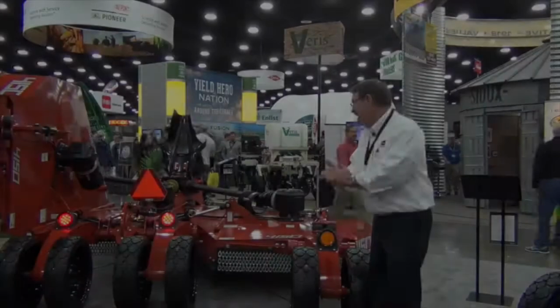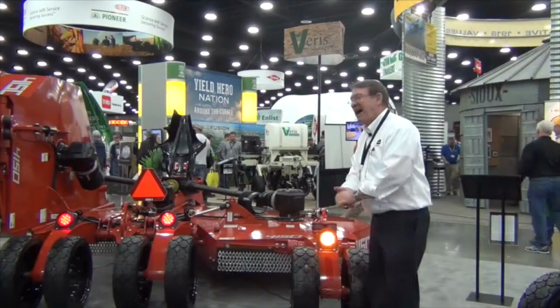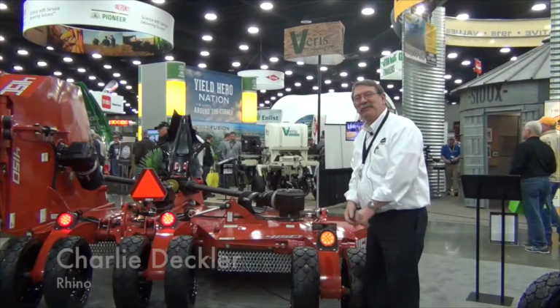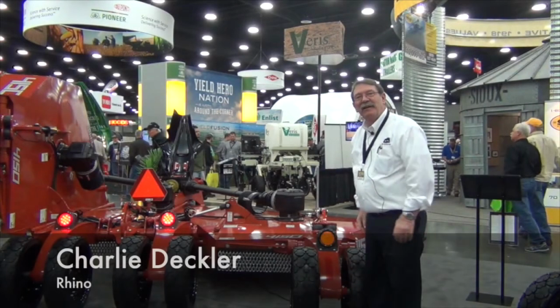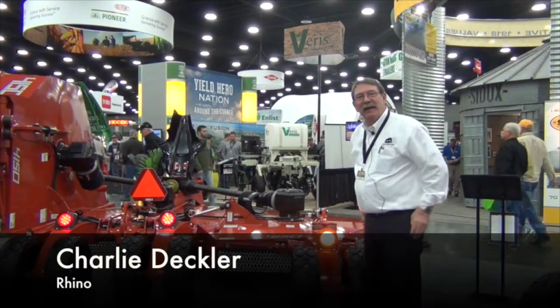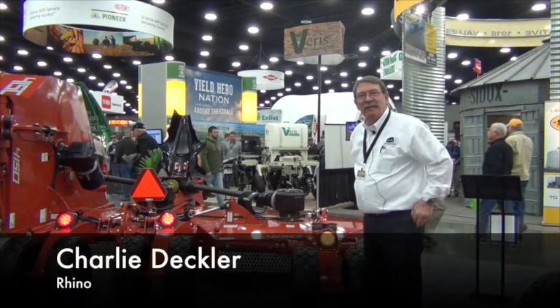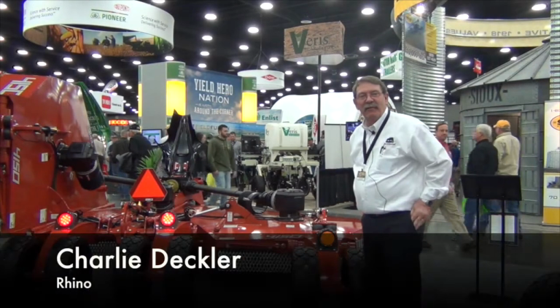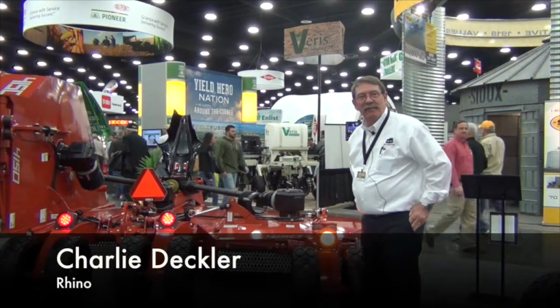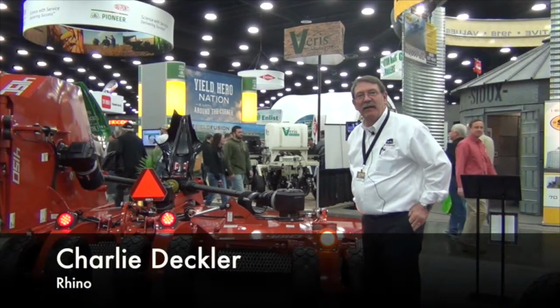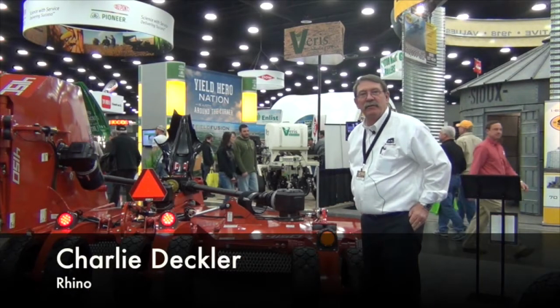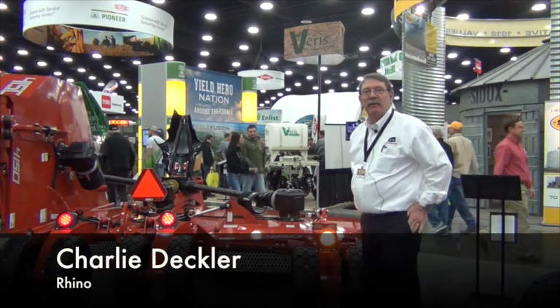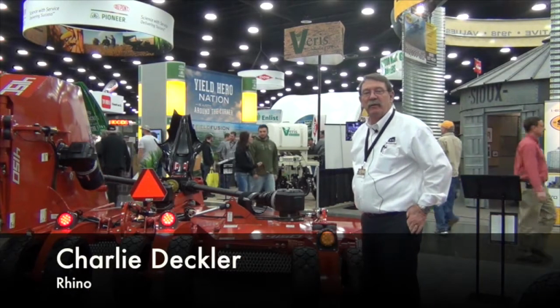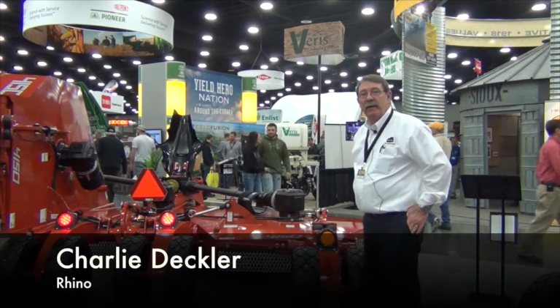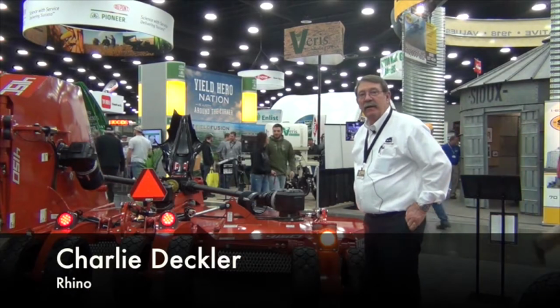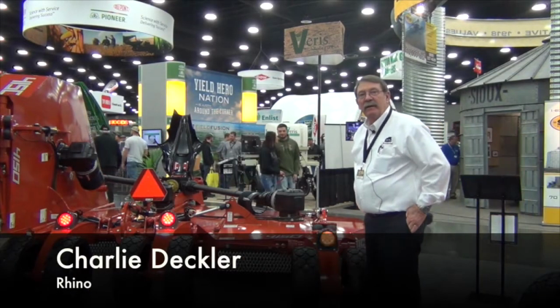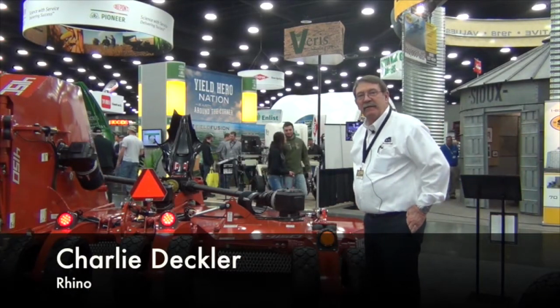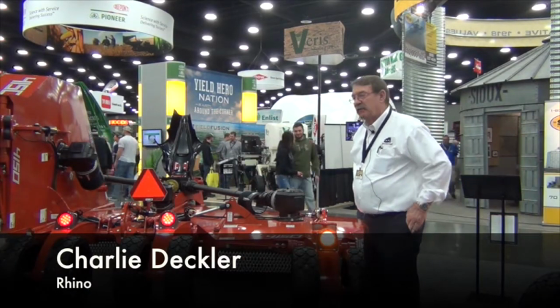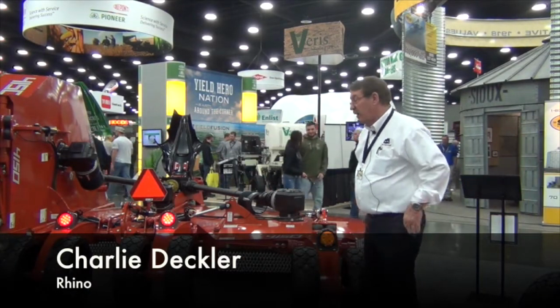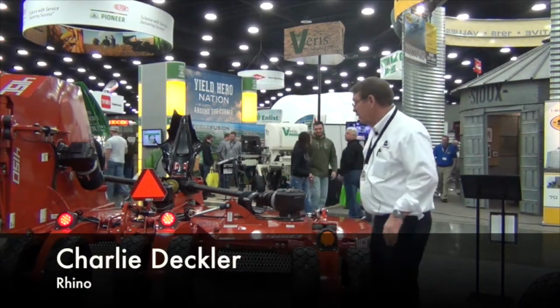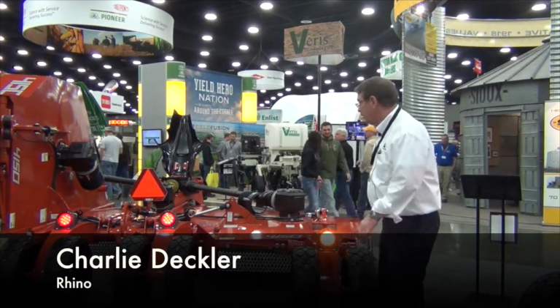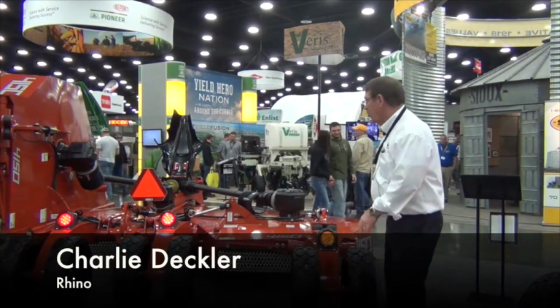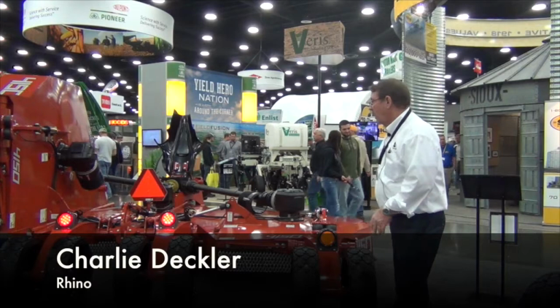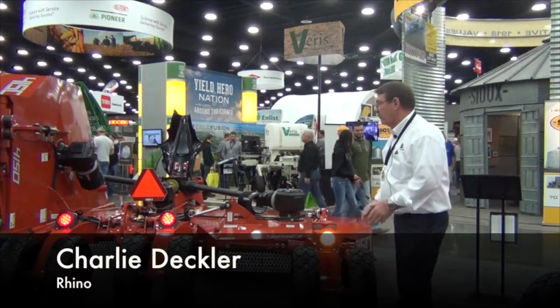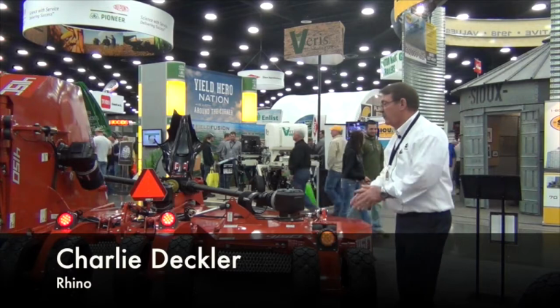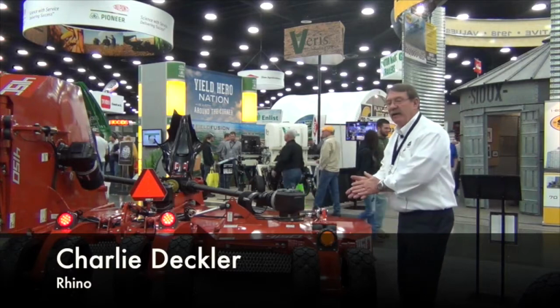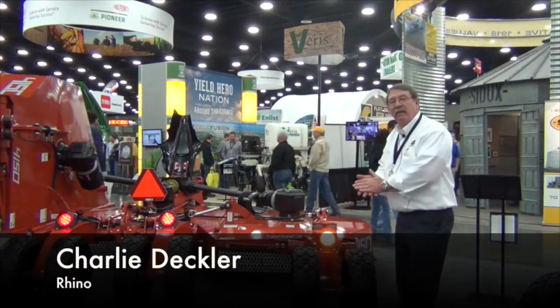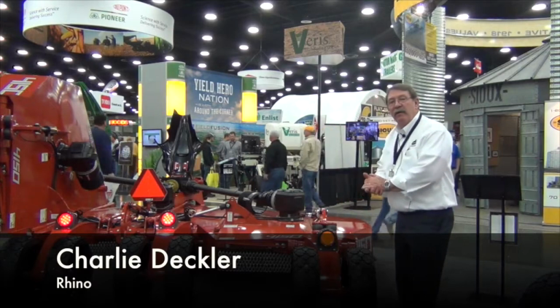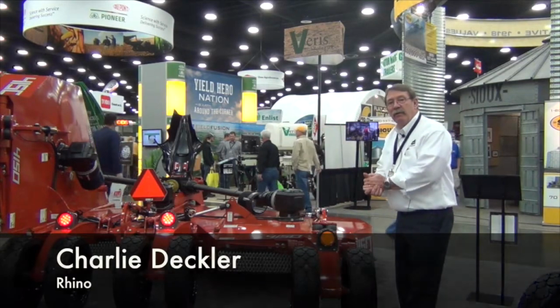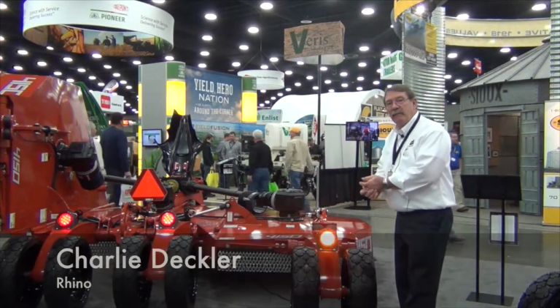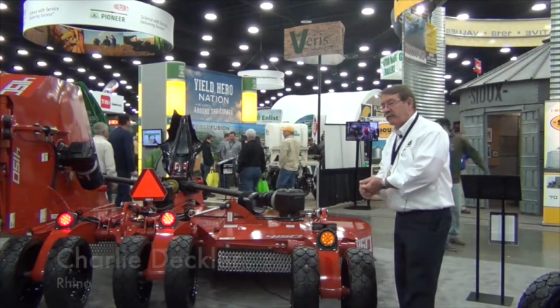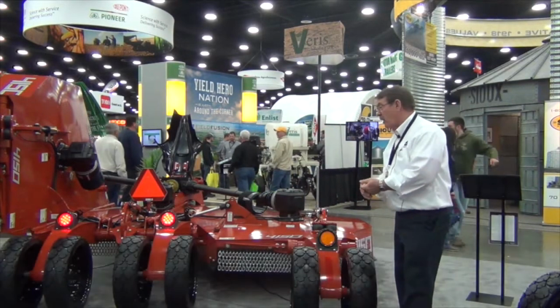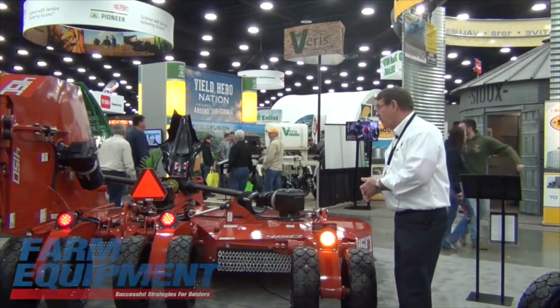I'm Charlie Deckler with Alamo Group Illinois sales manager, representing Rhino and Earth Master products.